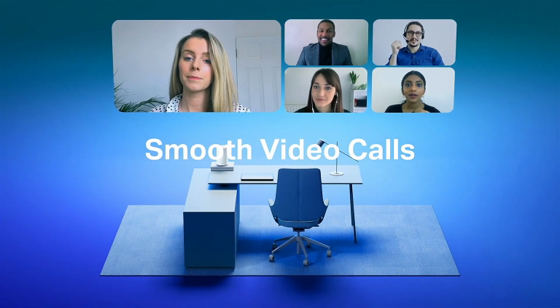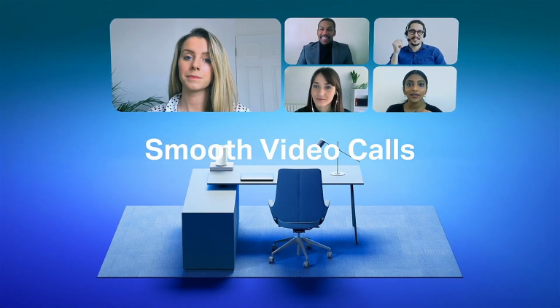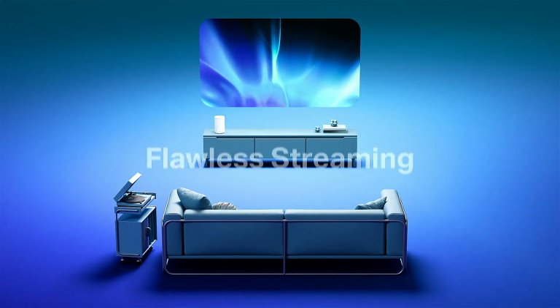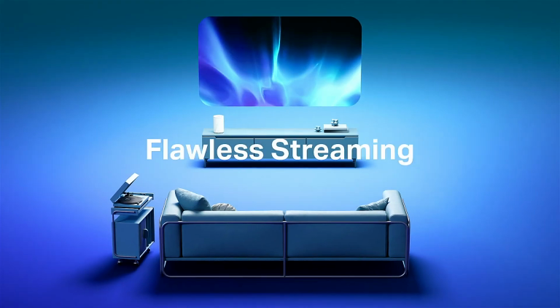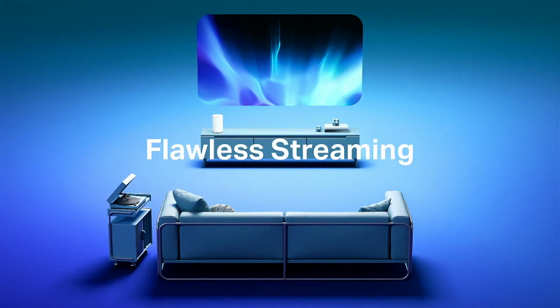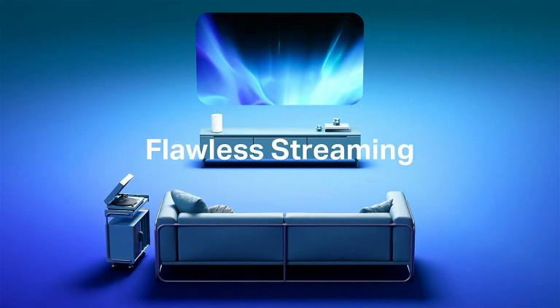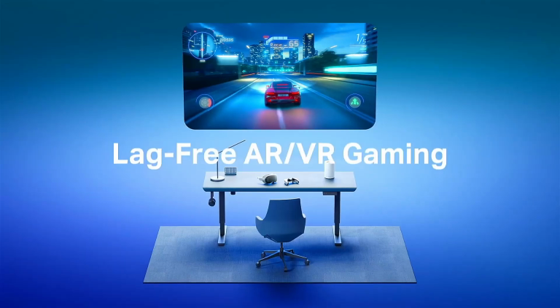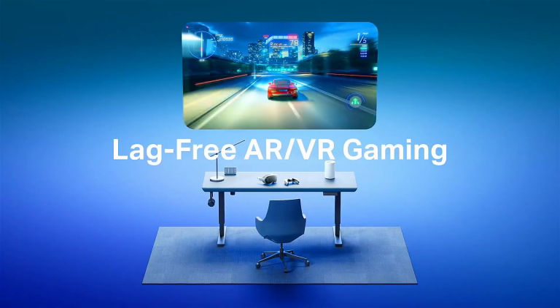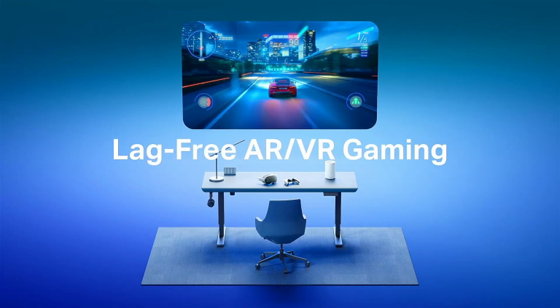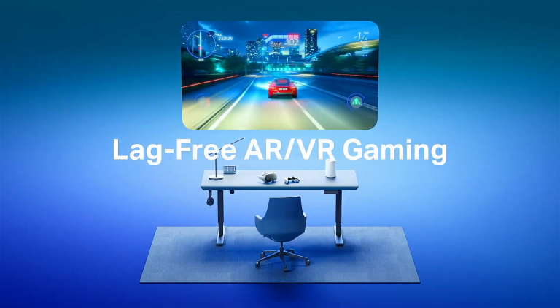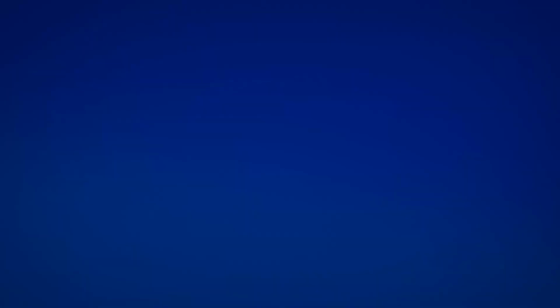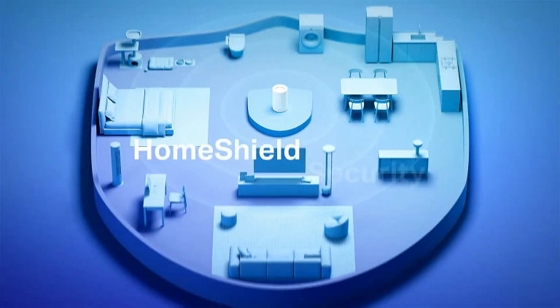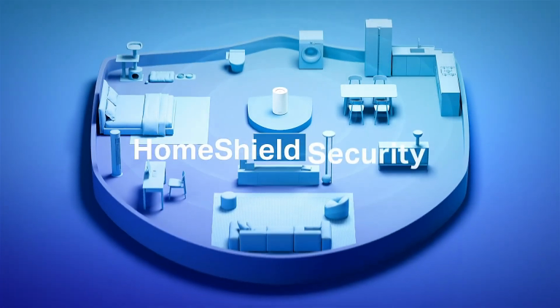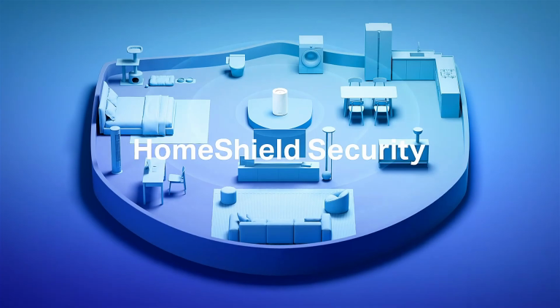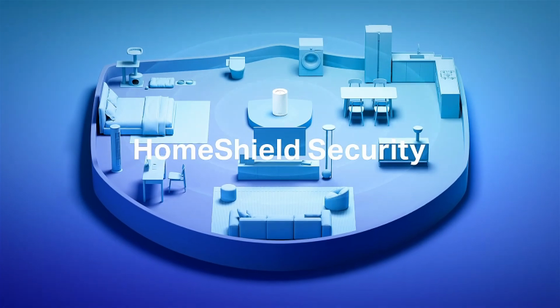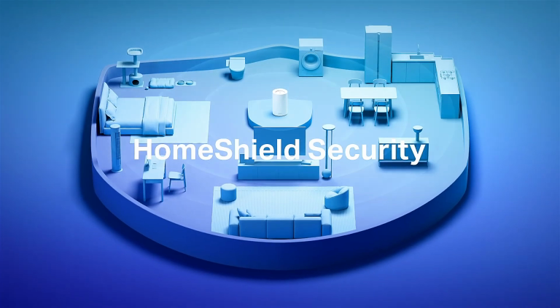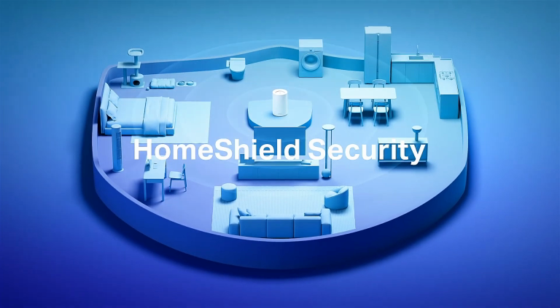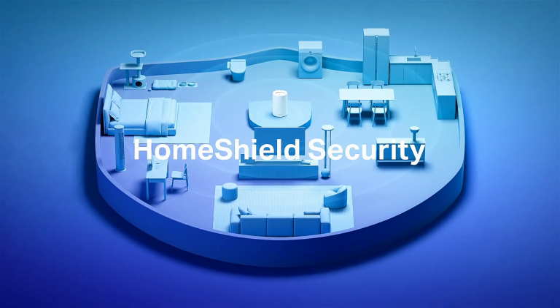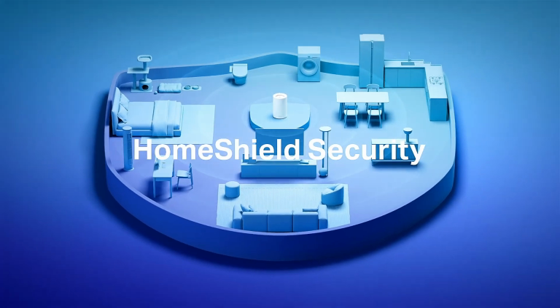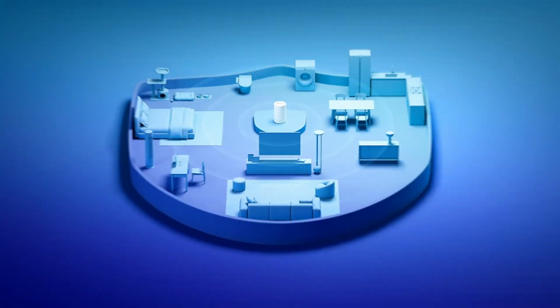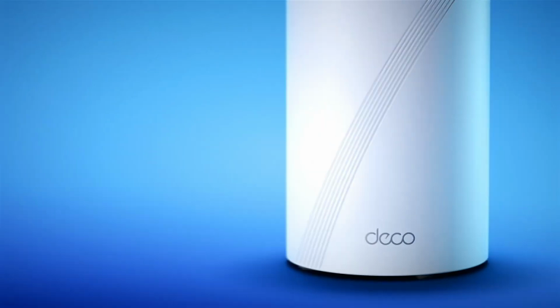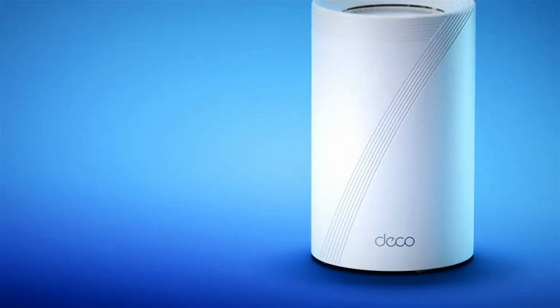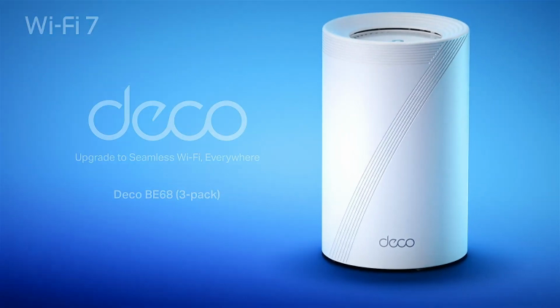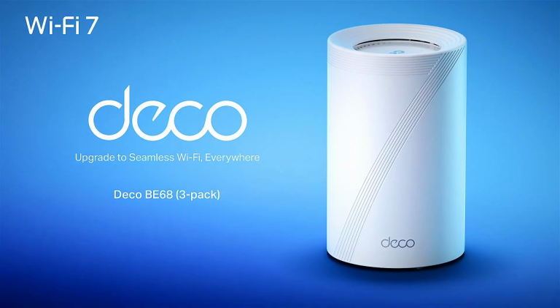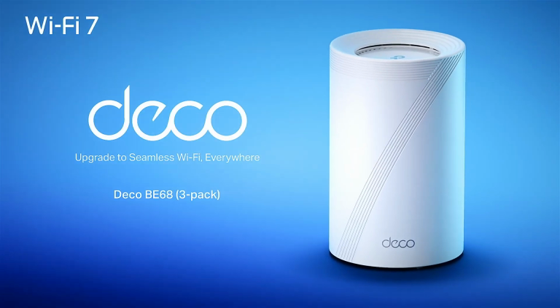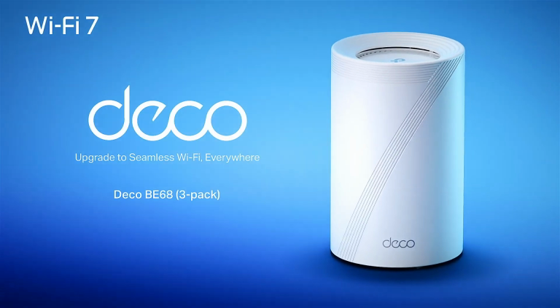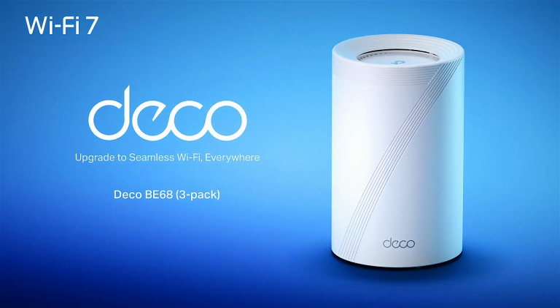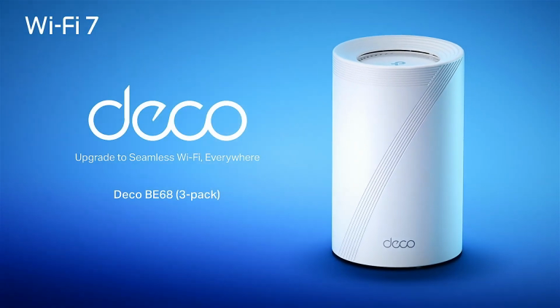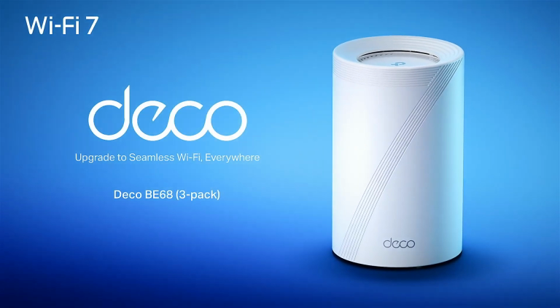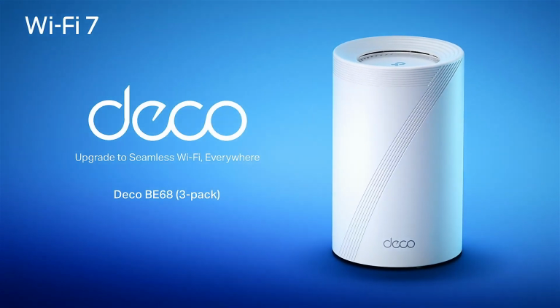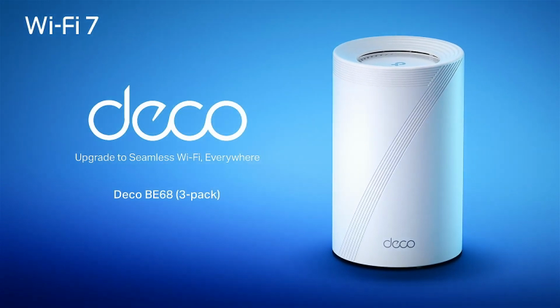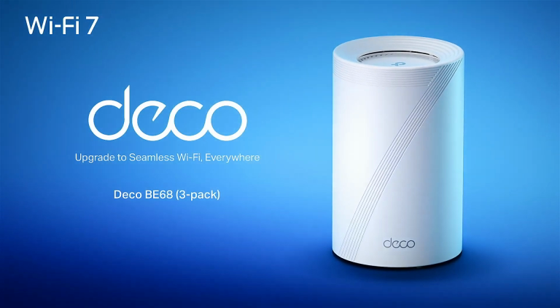Ideal for dense homes, this system ensures lag-free streaming, gaming, and smart camera support outdoors with optional outdoor nodes.